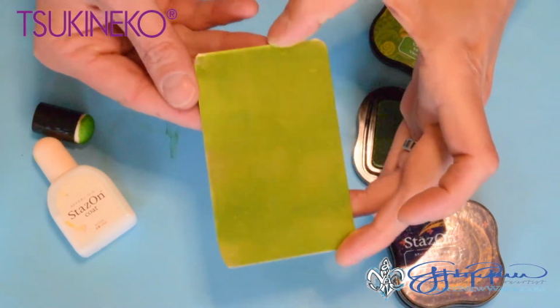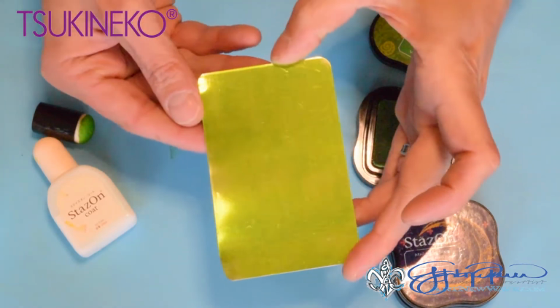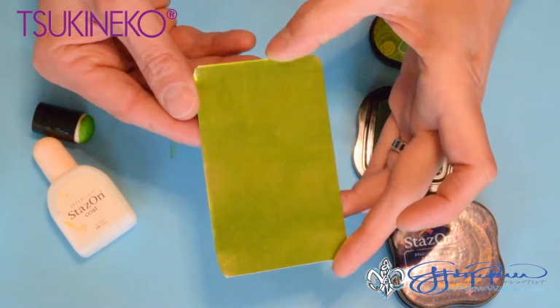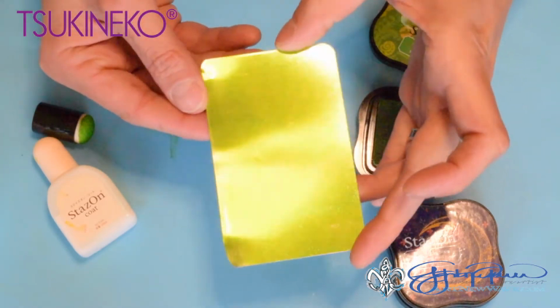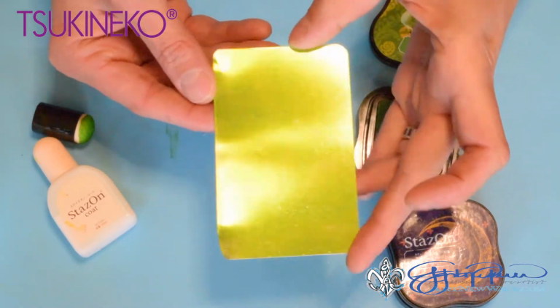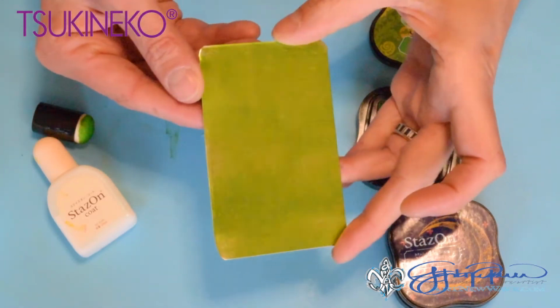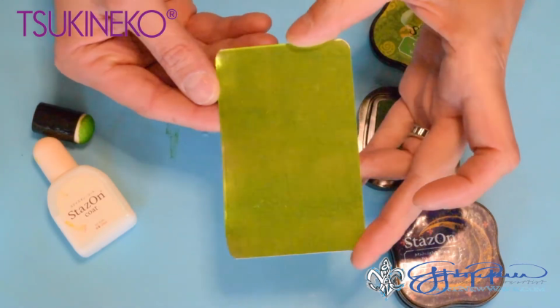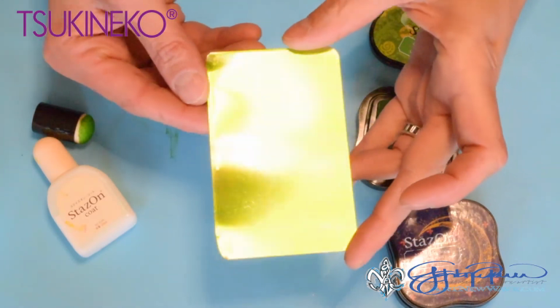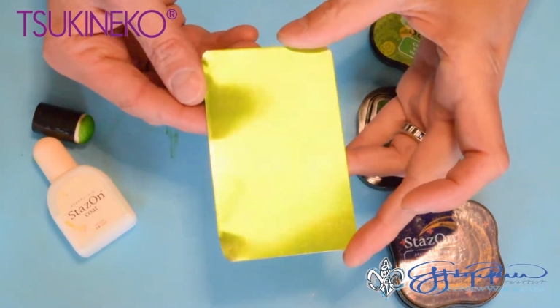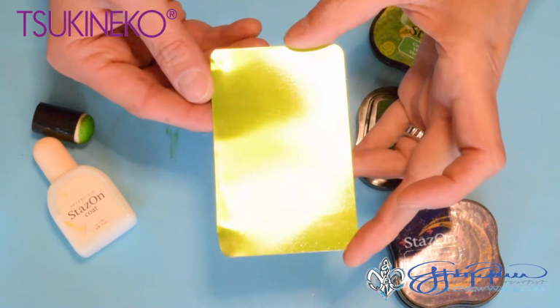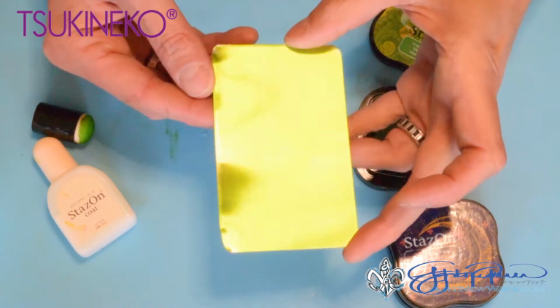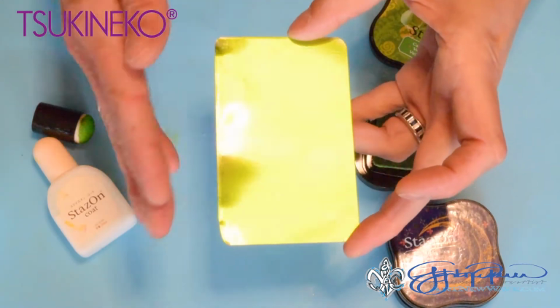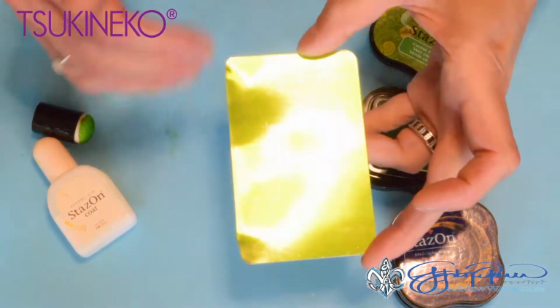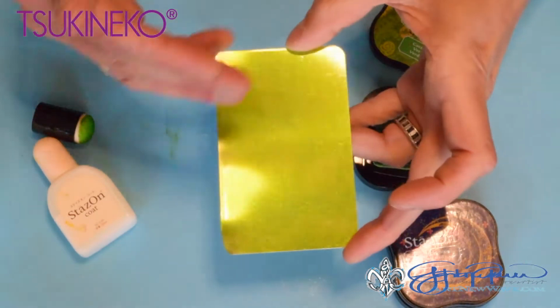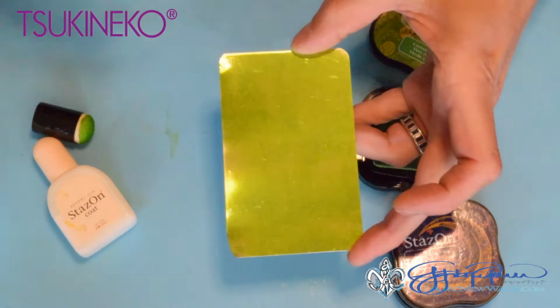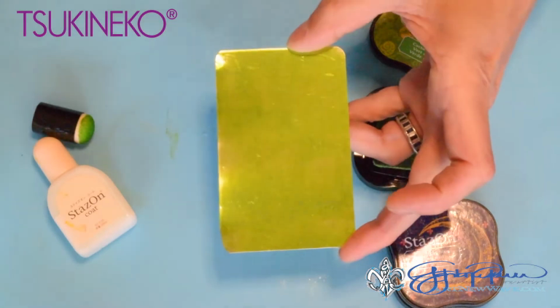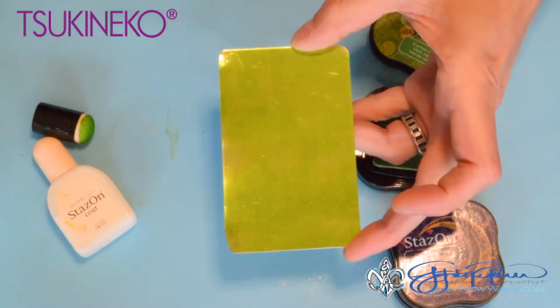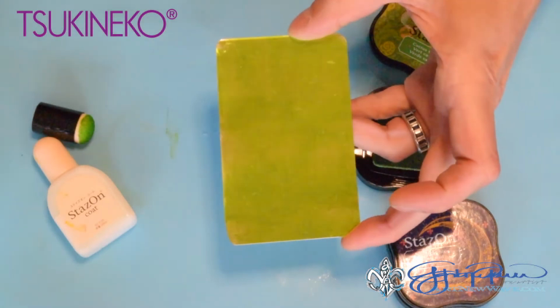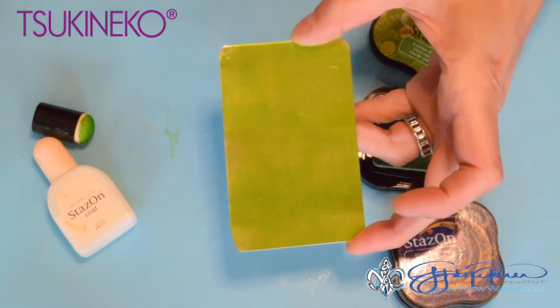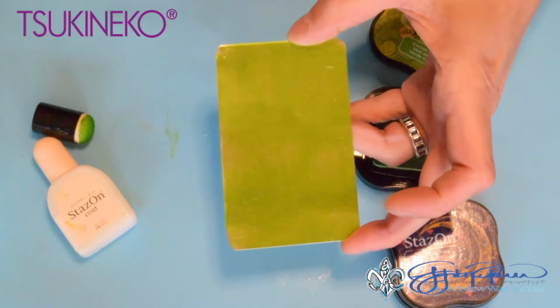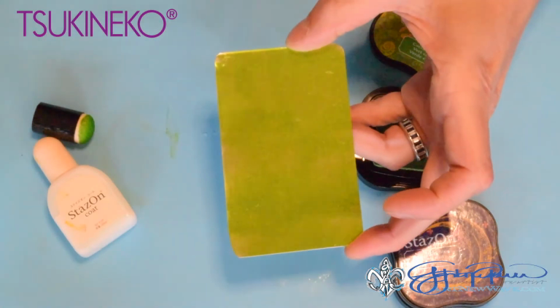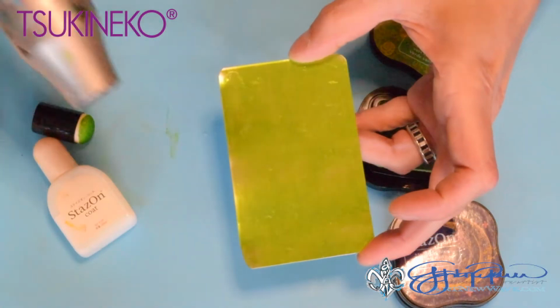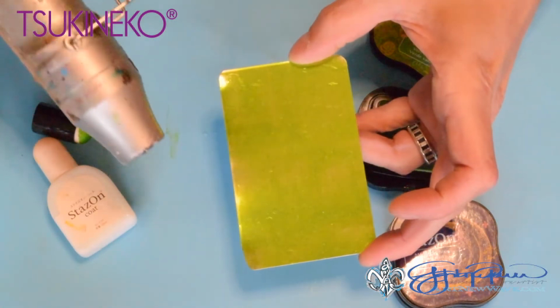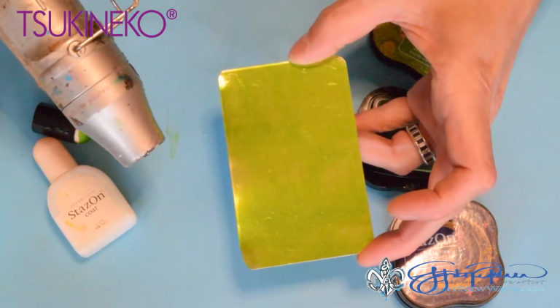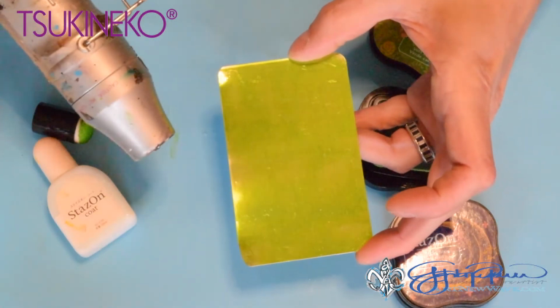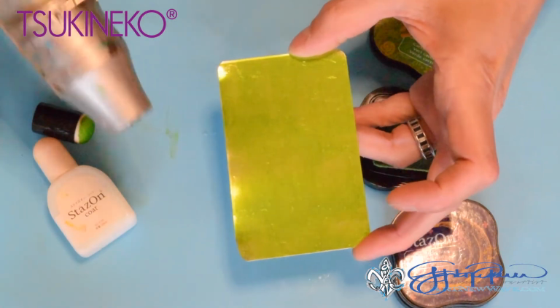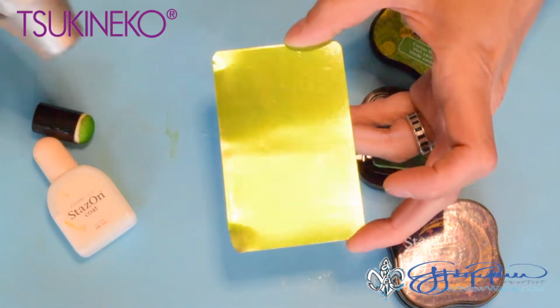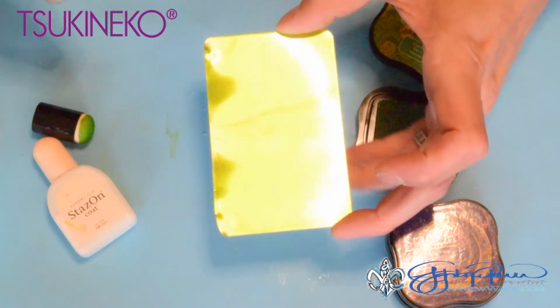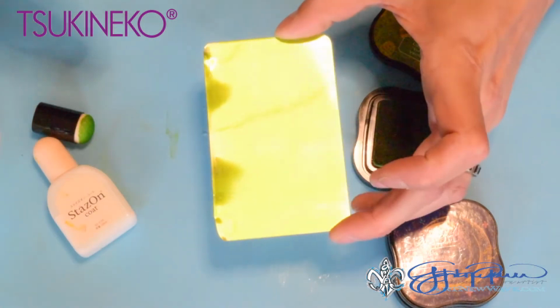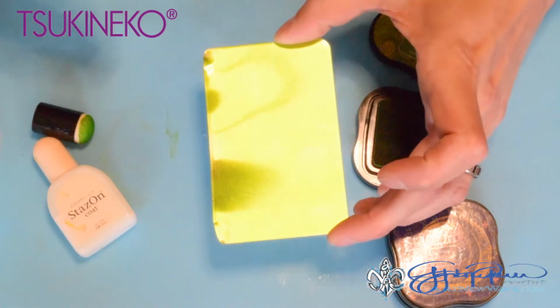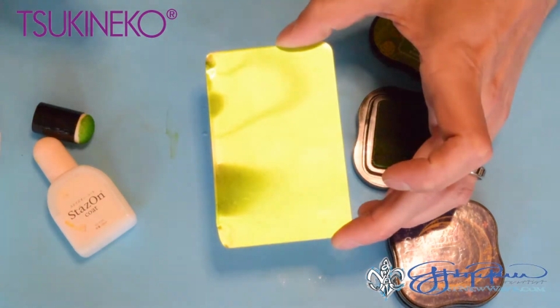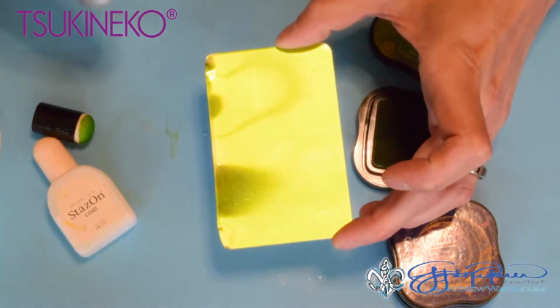There we have the cactus green covering the entire background, and now I'm going to use my heat tool to set the cactus green.